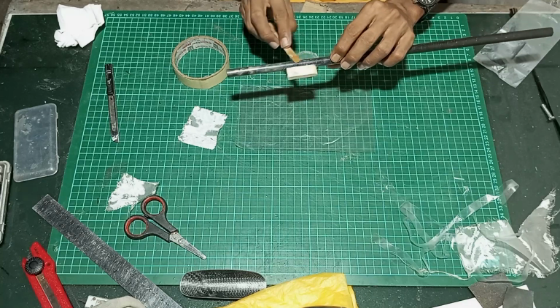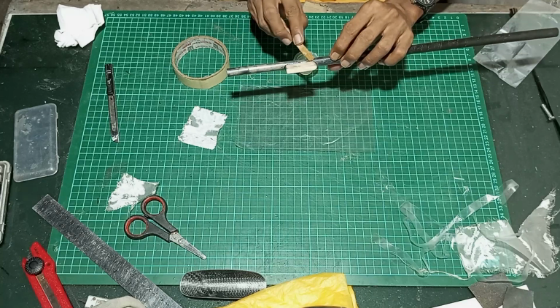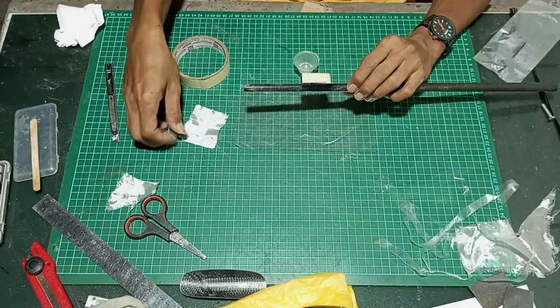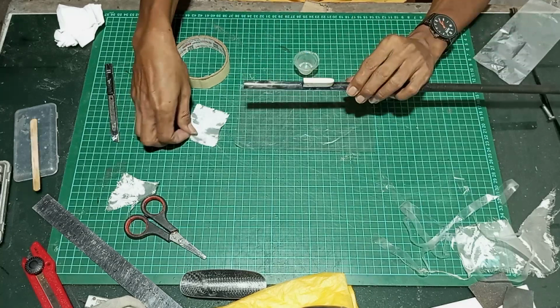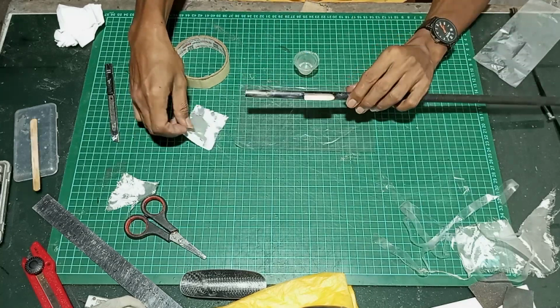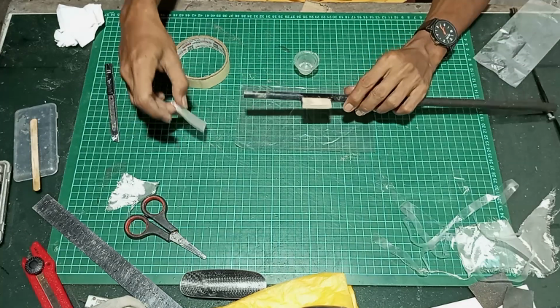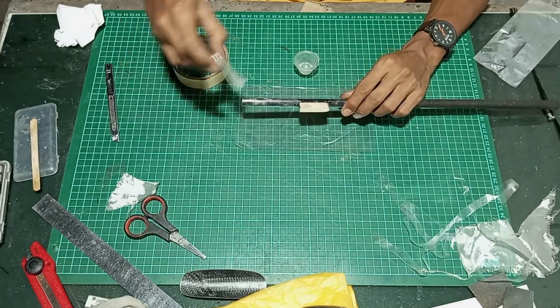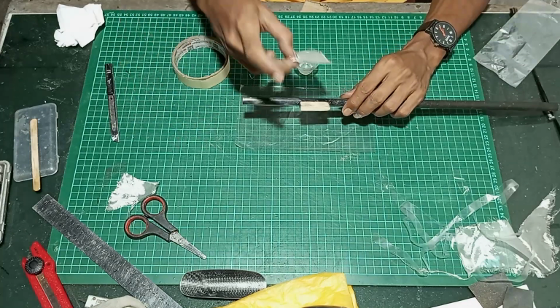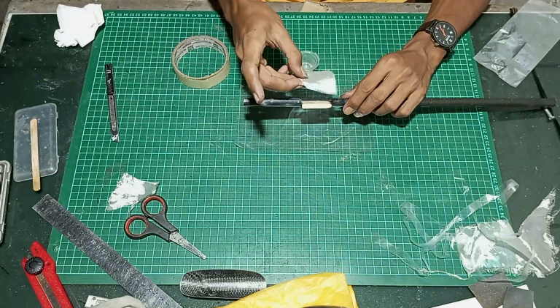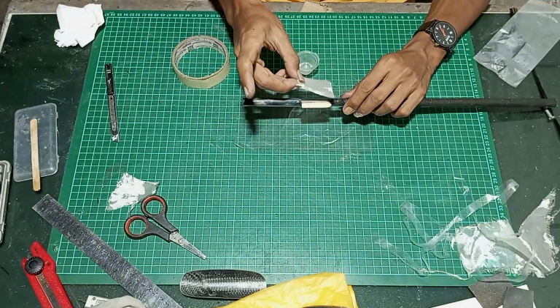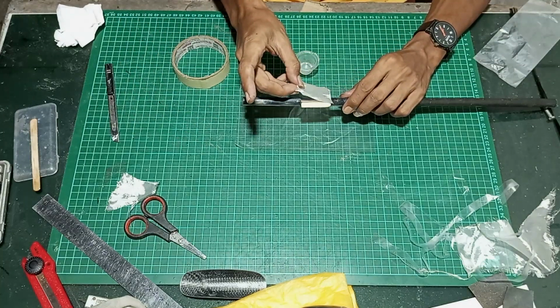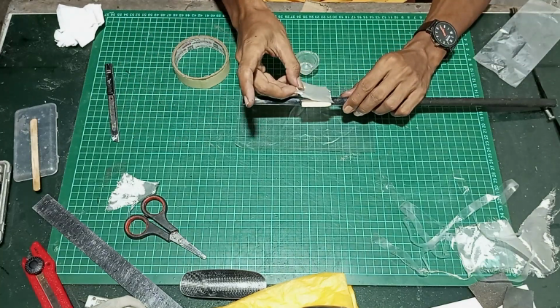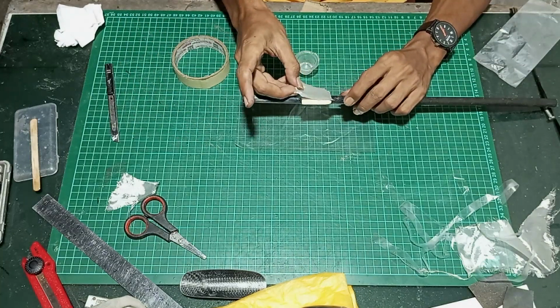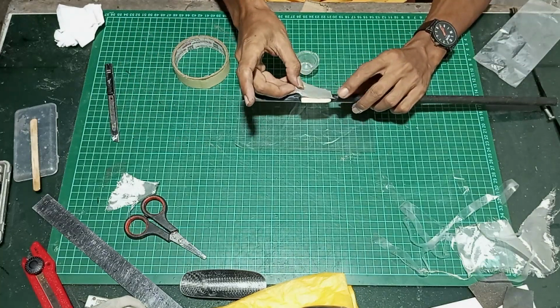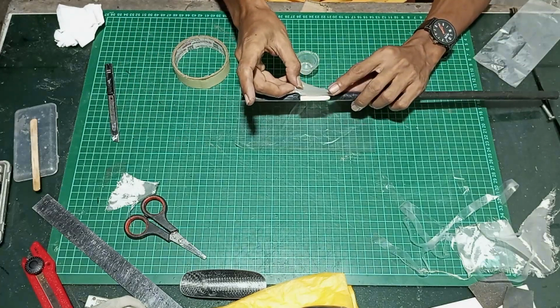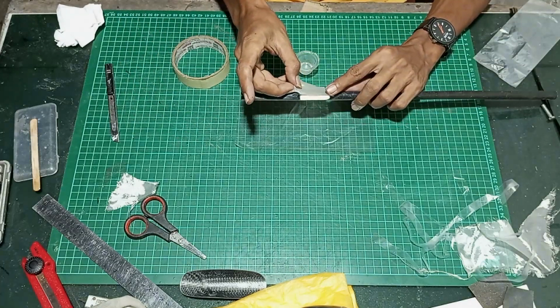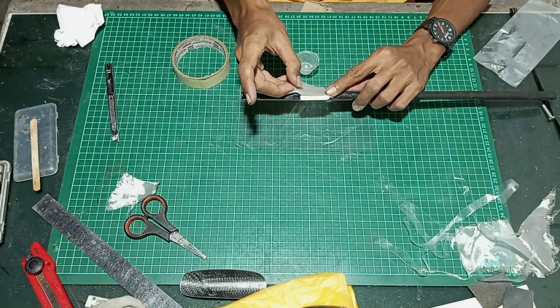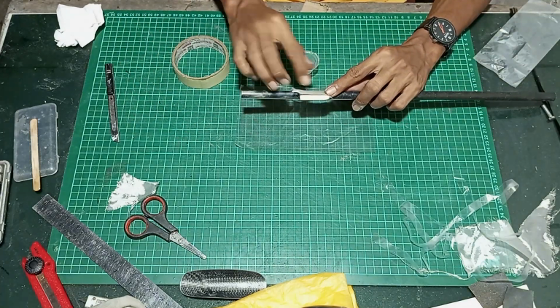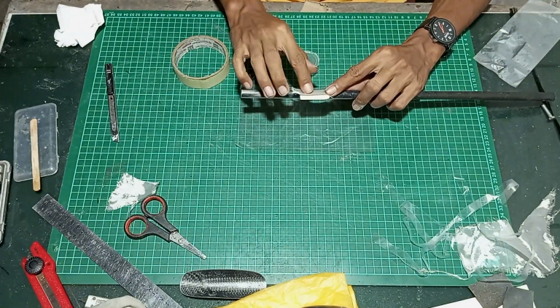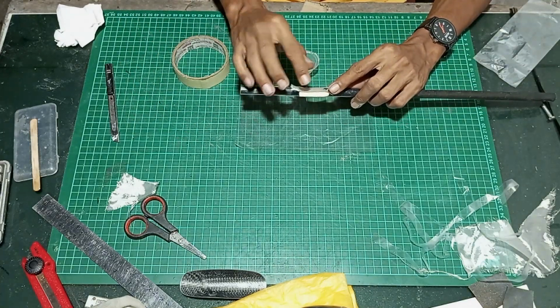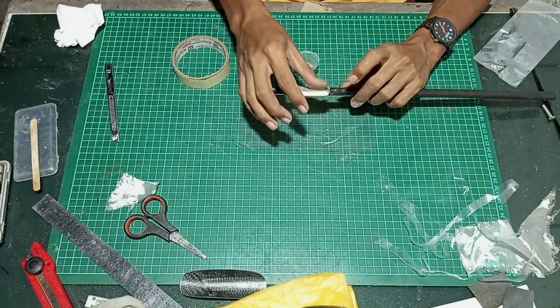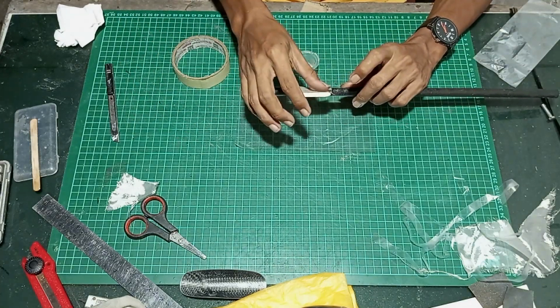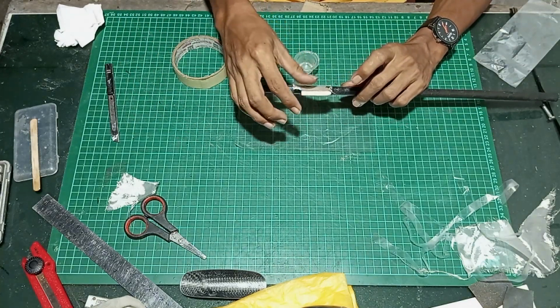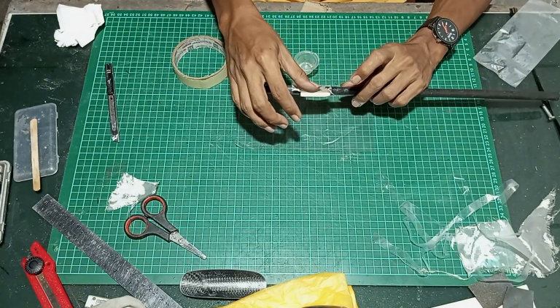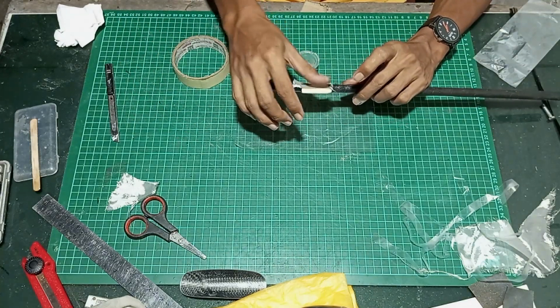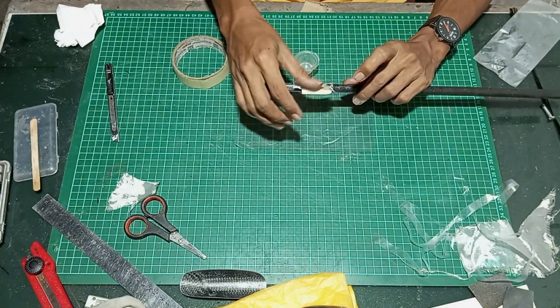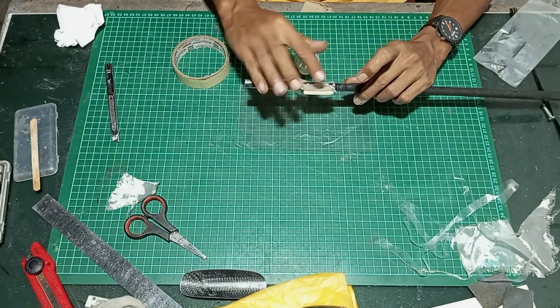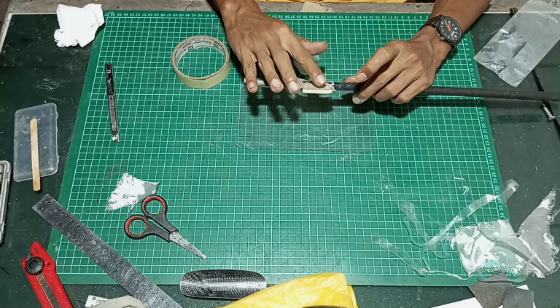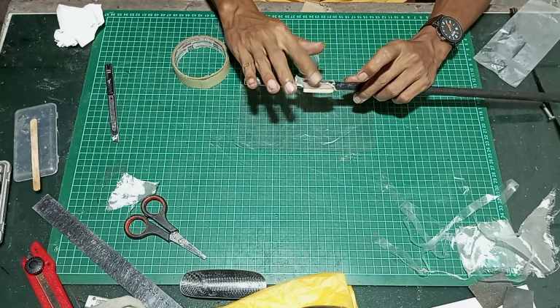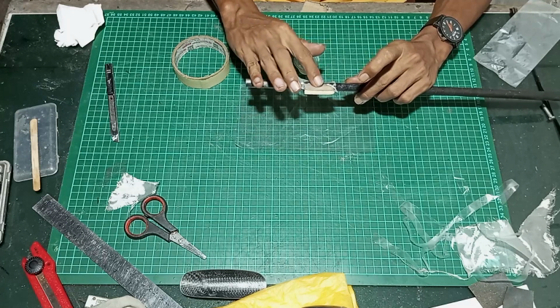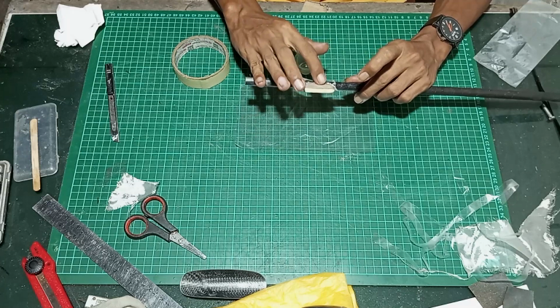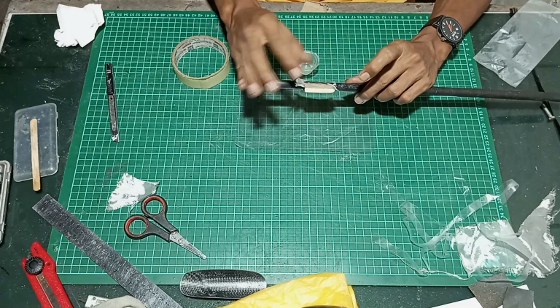Then strengthen it with 48 gsm fiberglass cloth and wait to cure for 24 hours.